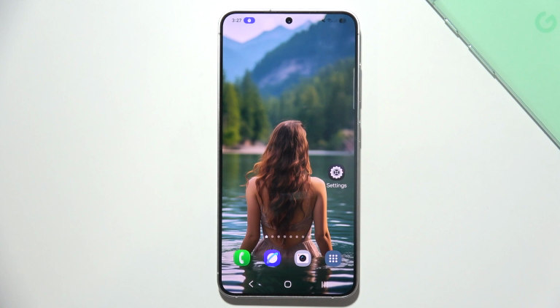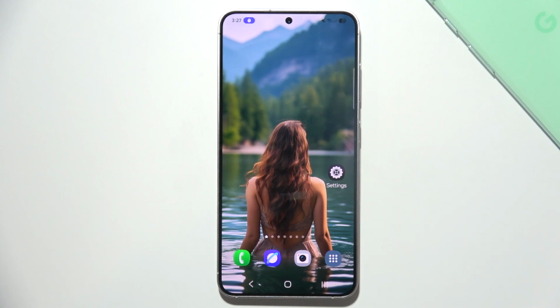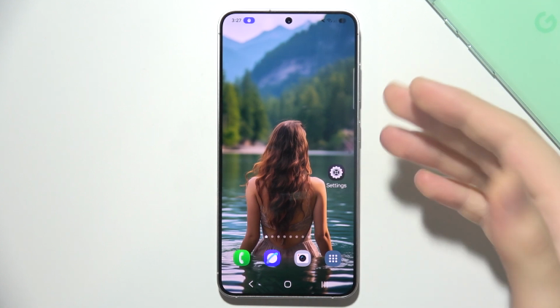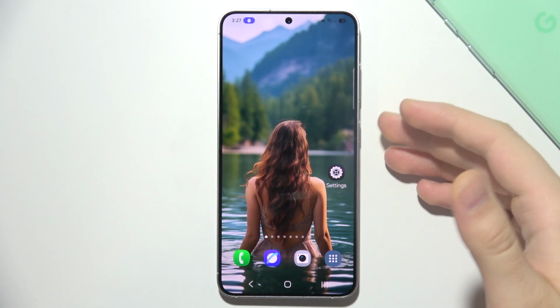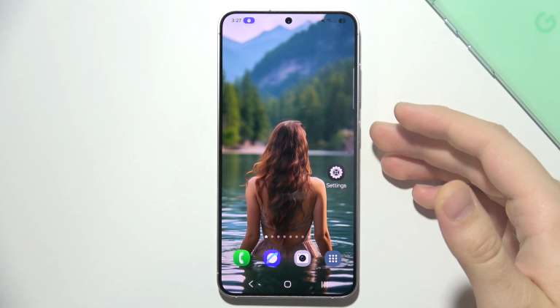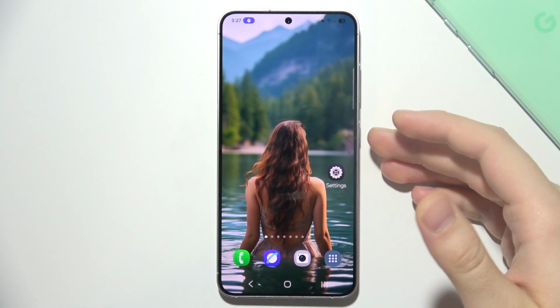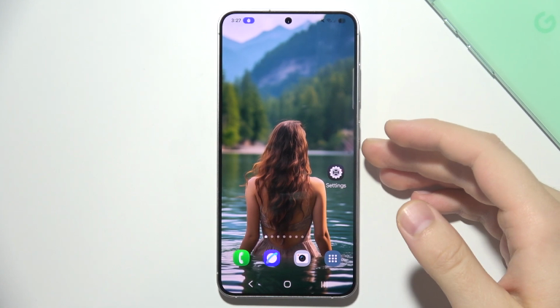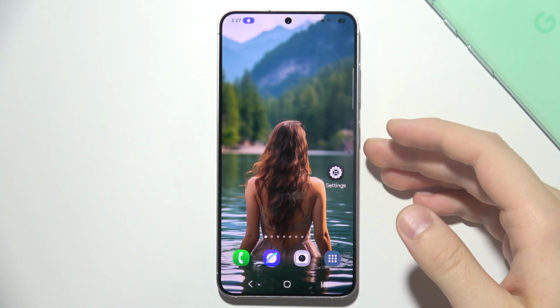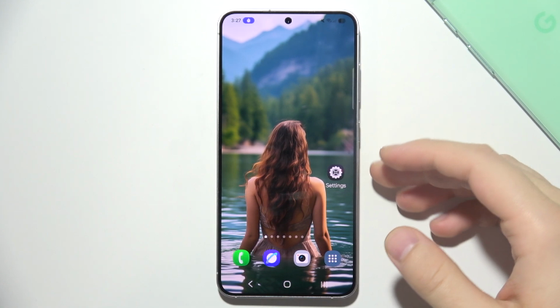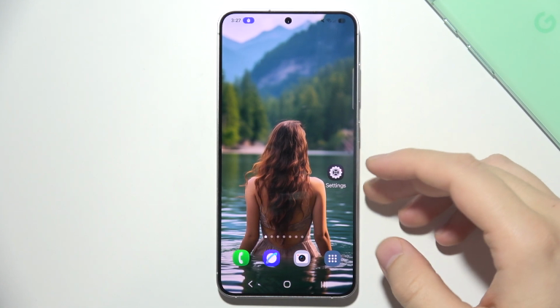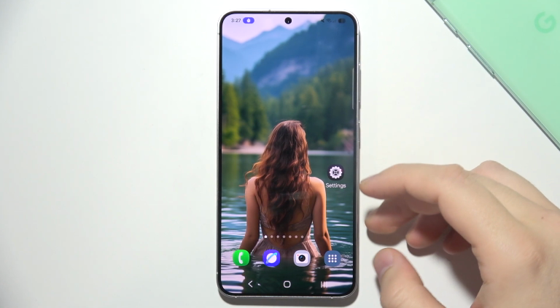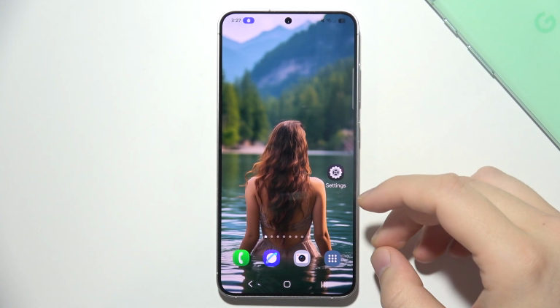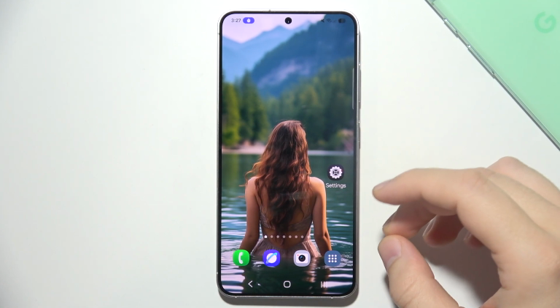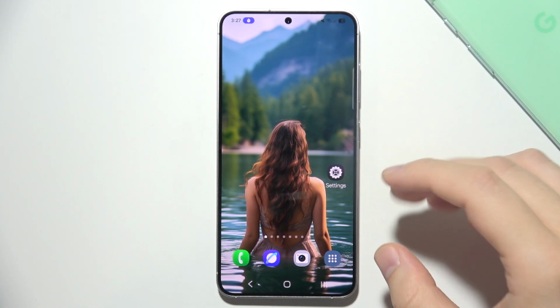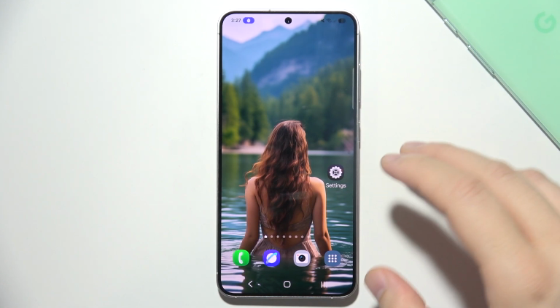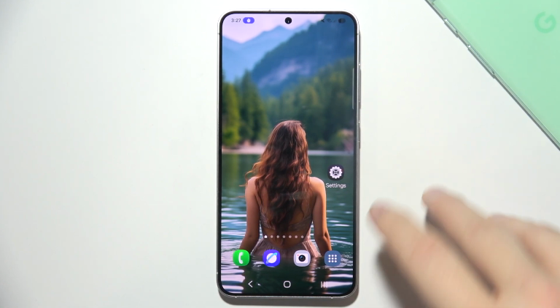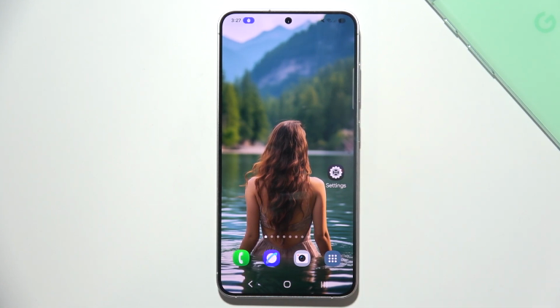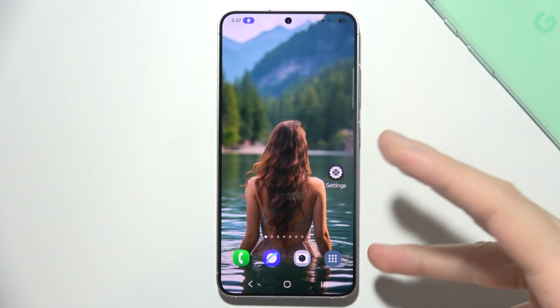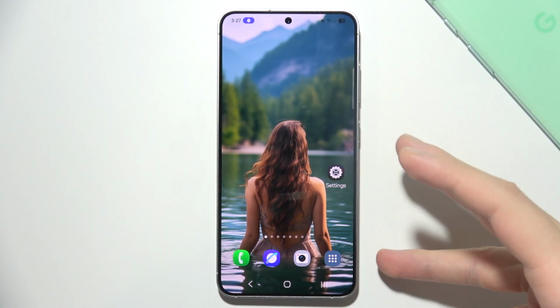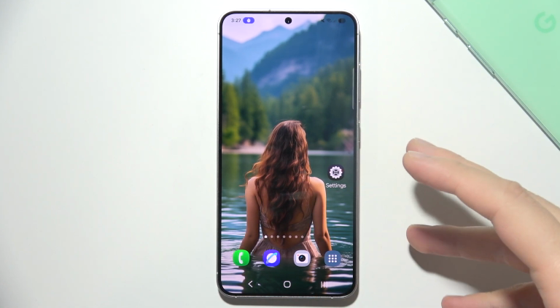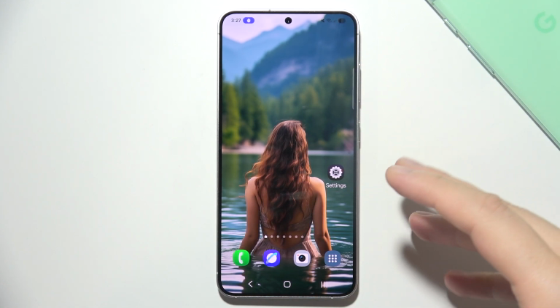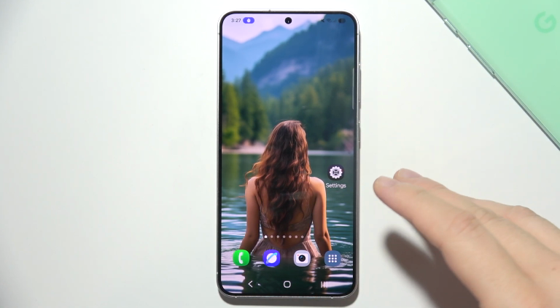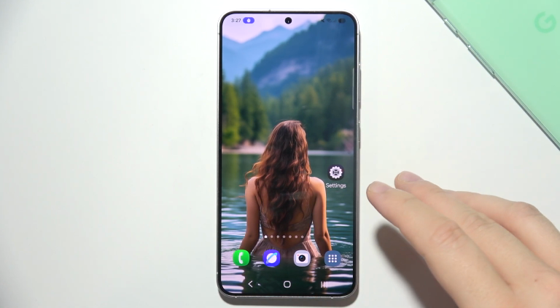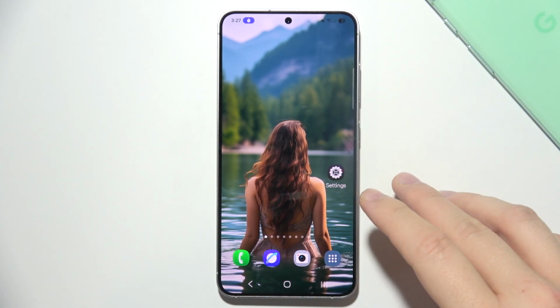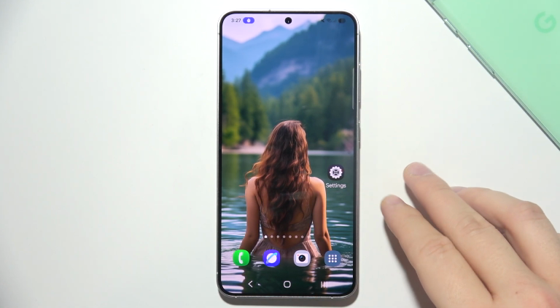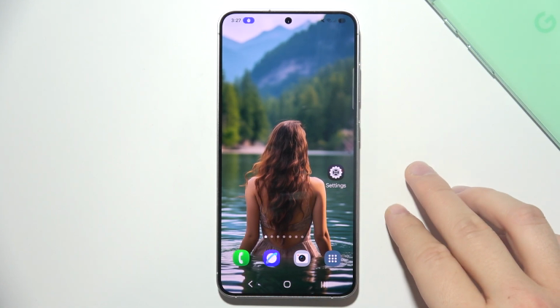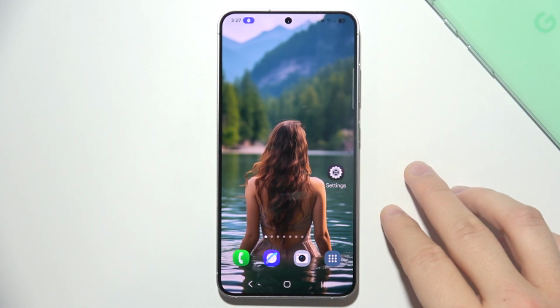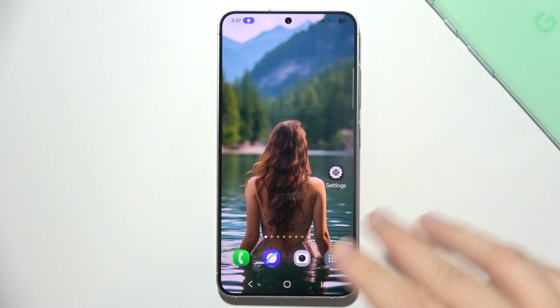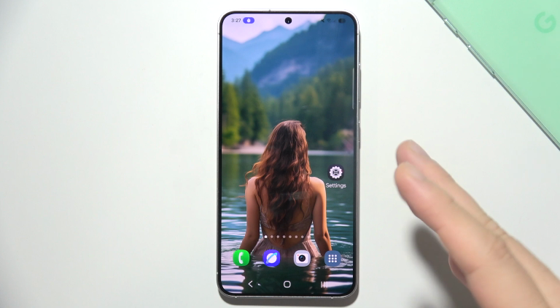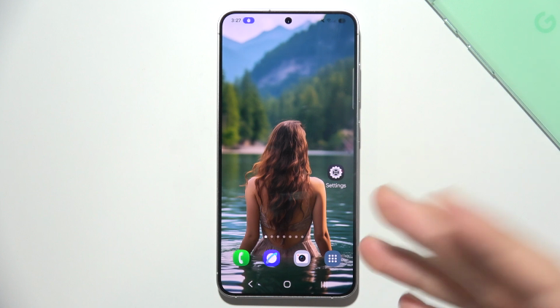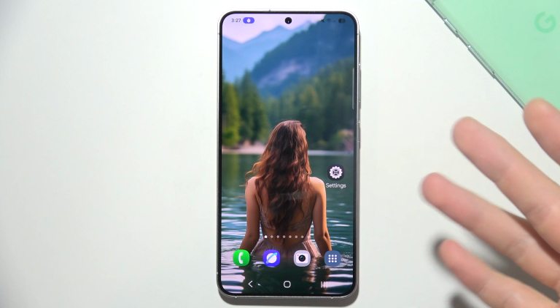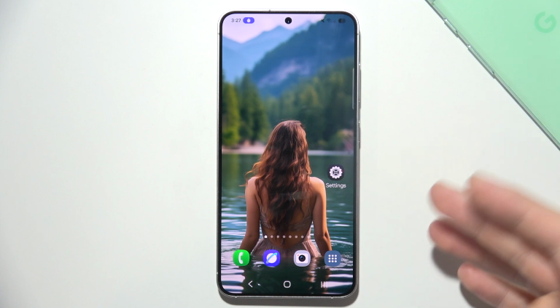If your Samsung Galaxy S25 is constantly beeping, there could be several possible reasons for this.